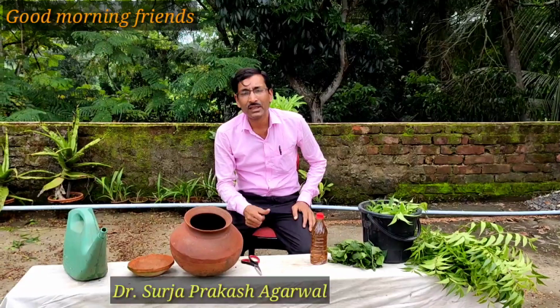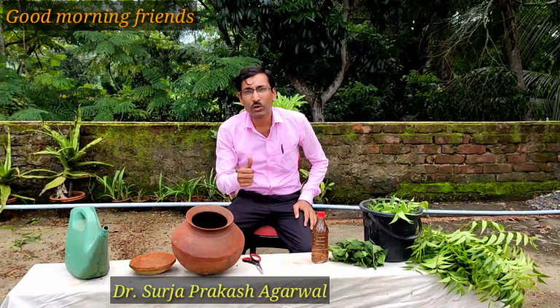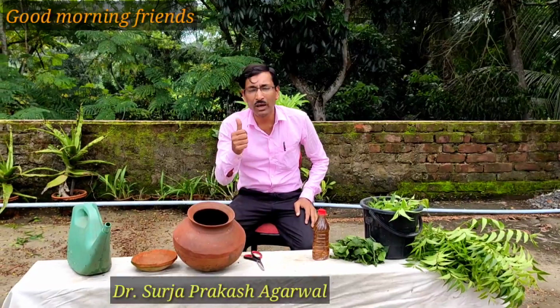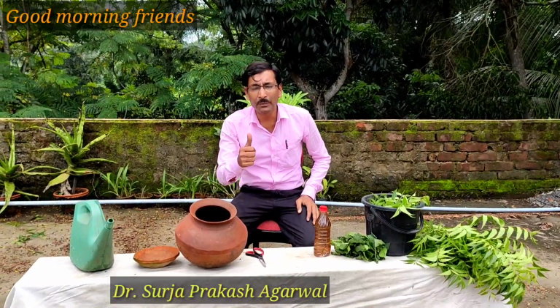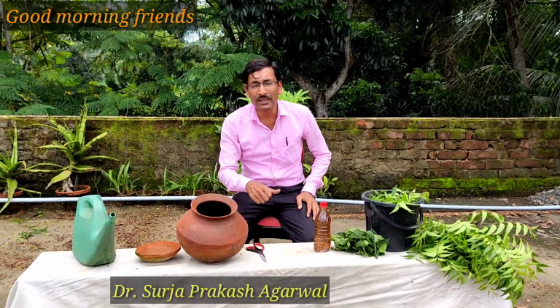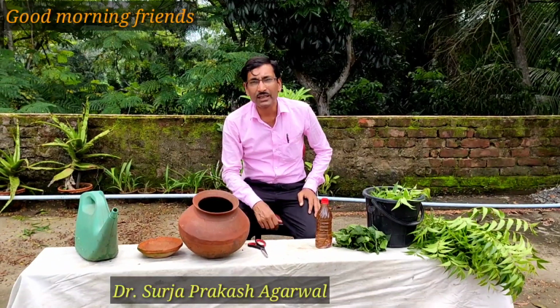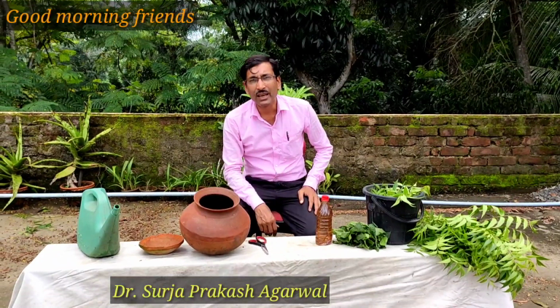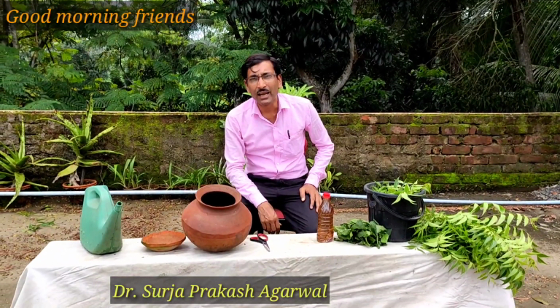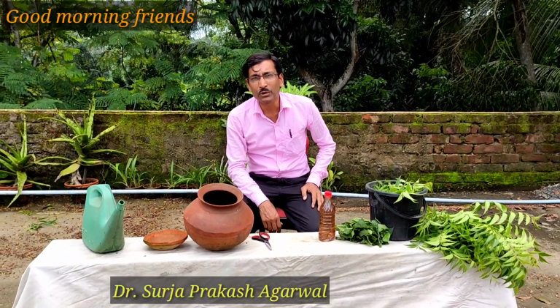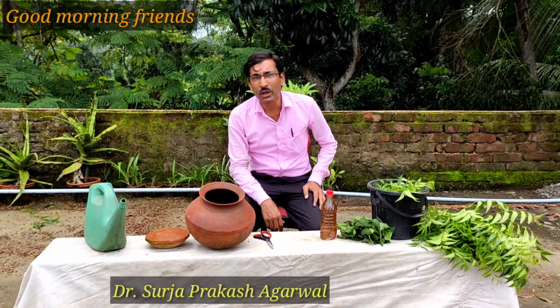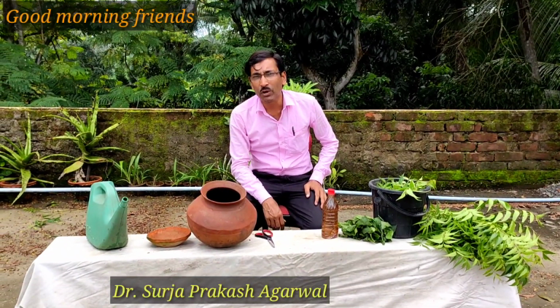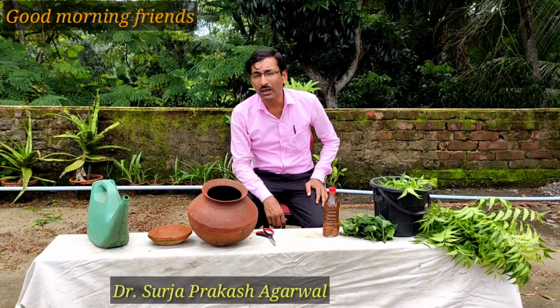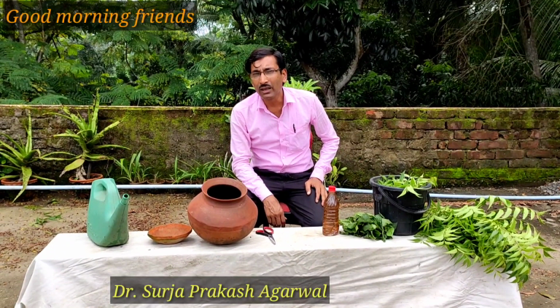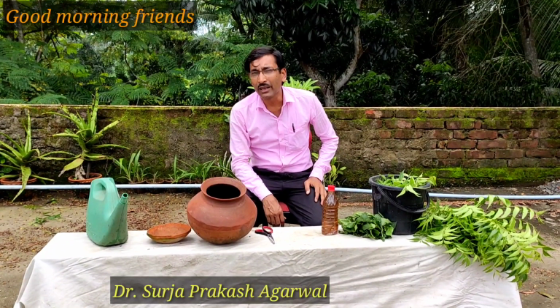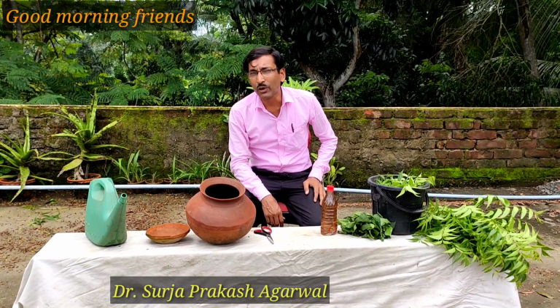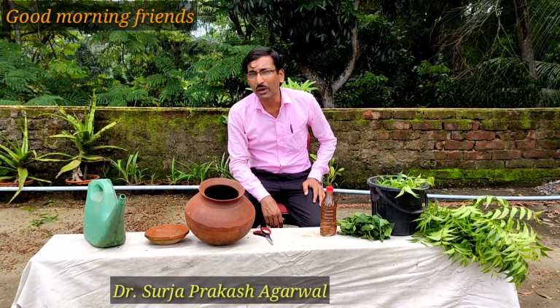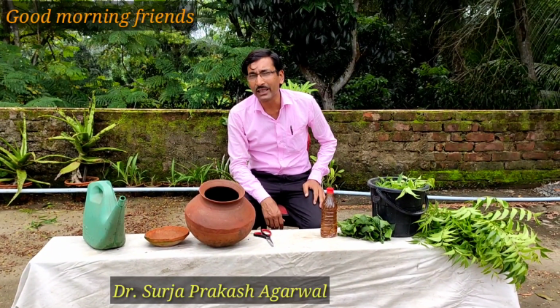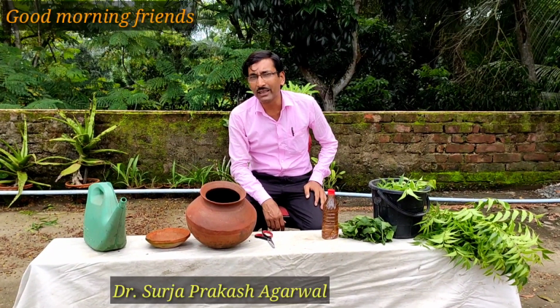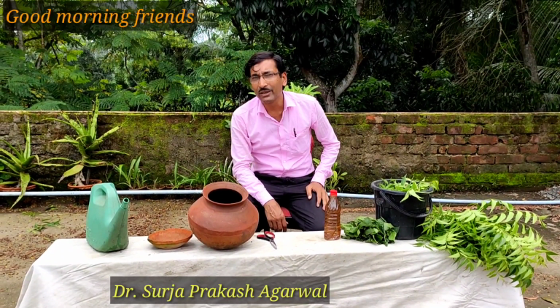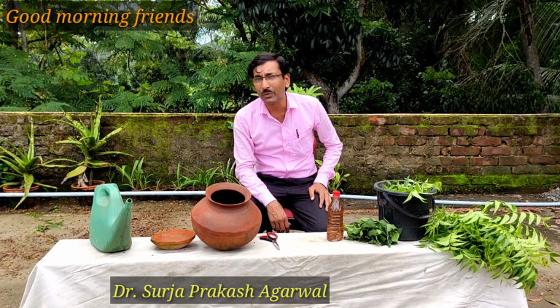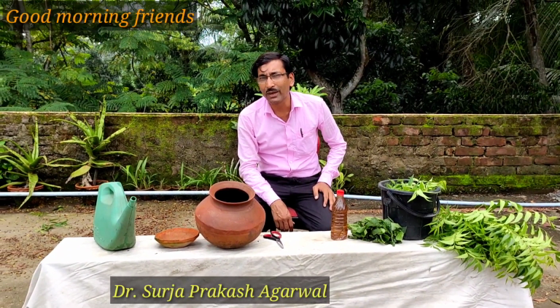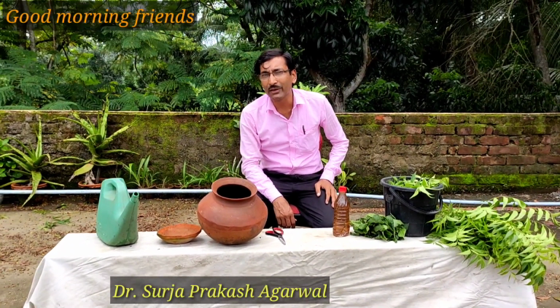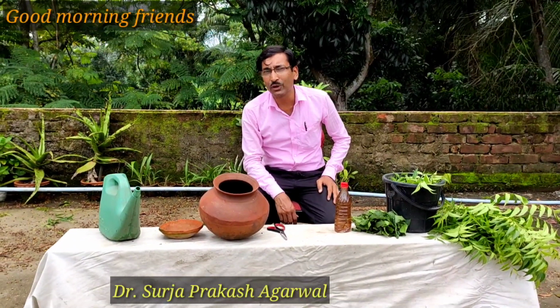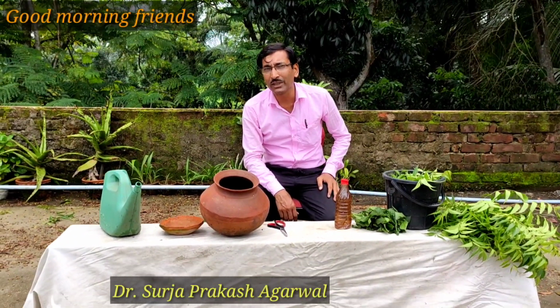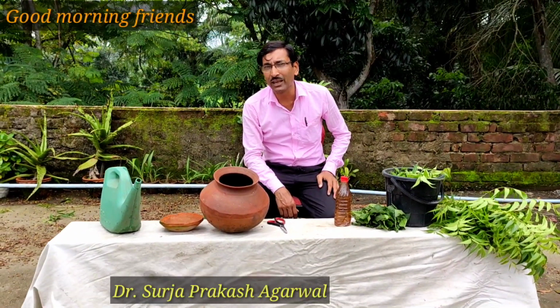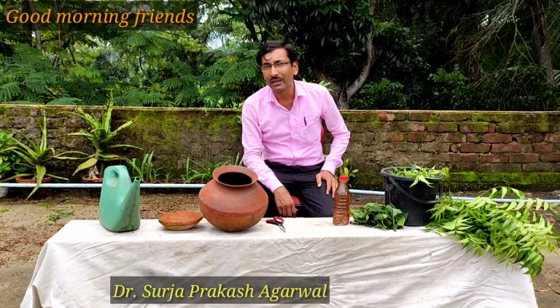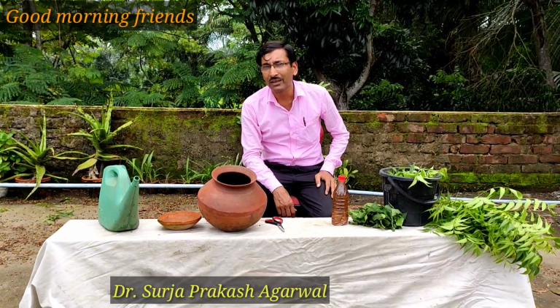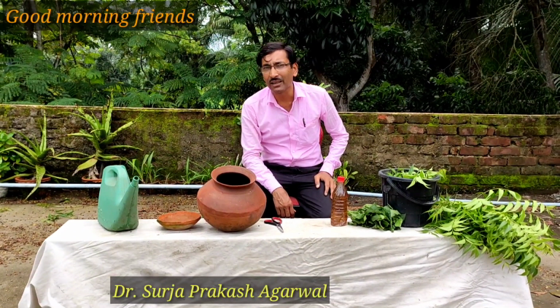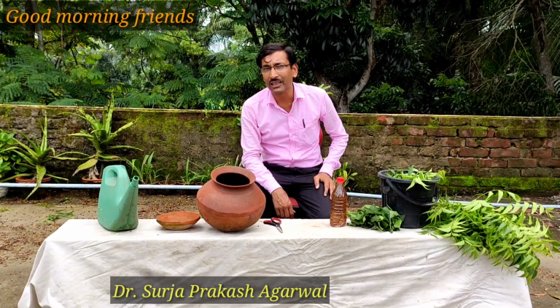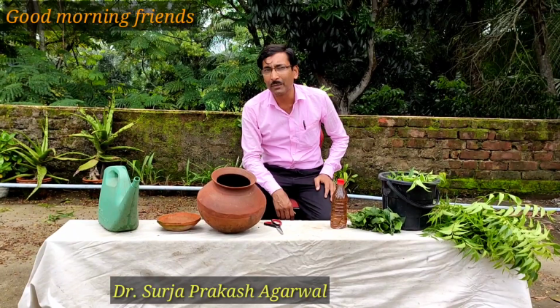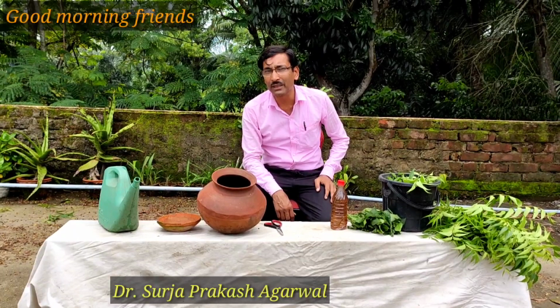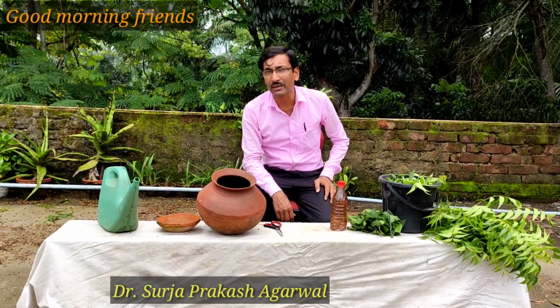Good morning friends, I am Suri Abruwal and you are watching your favorite YouTube channel, Gardening is my passion.